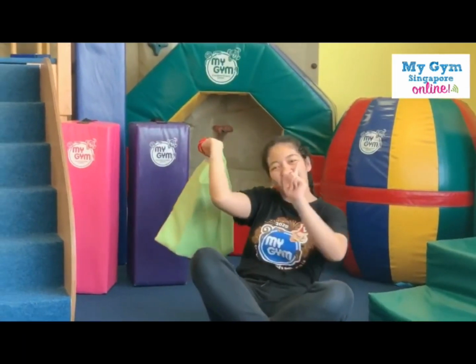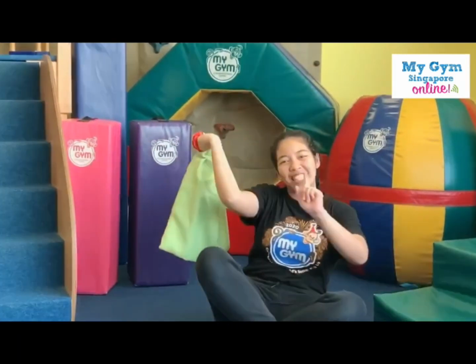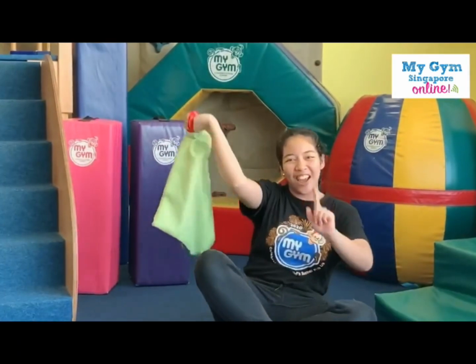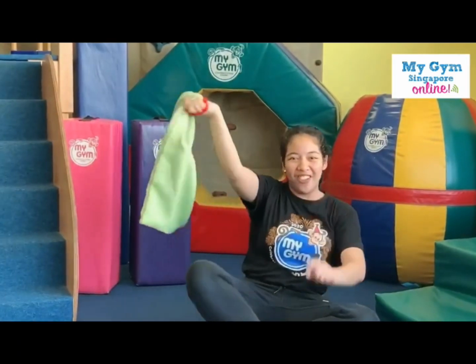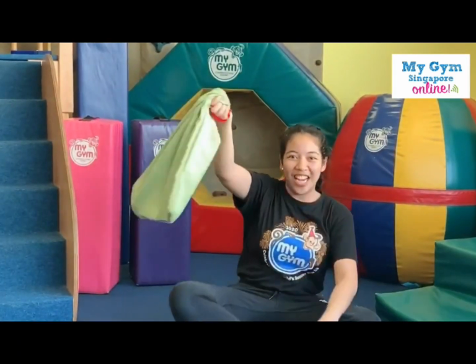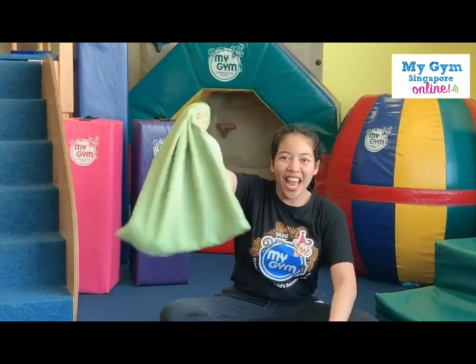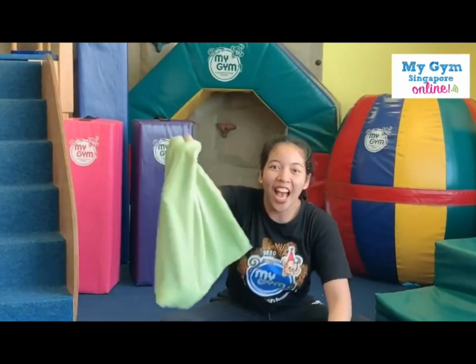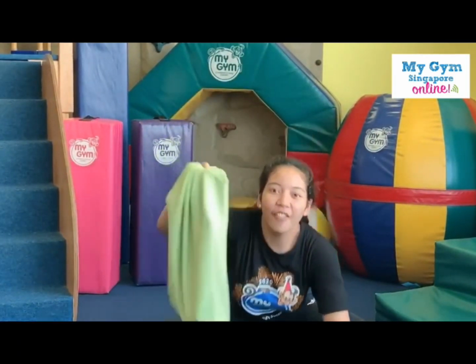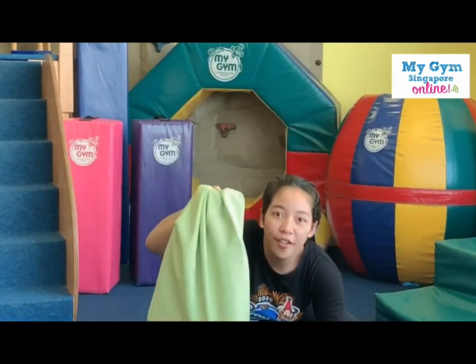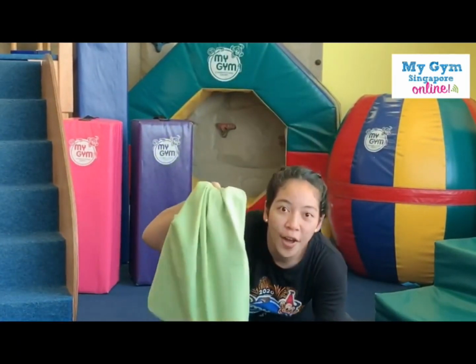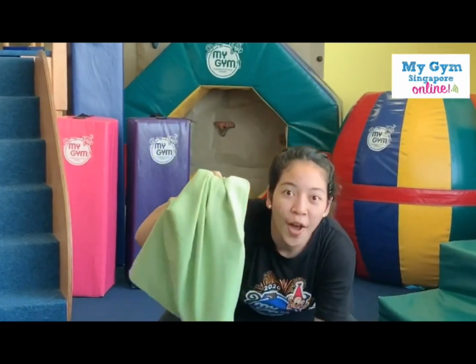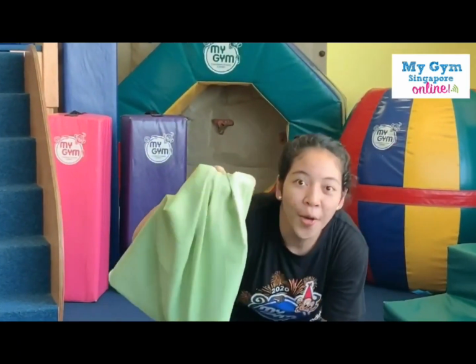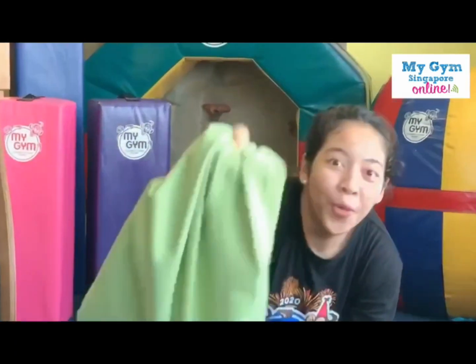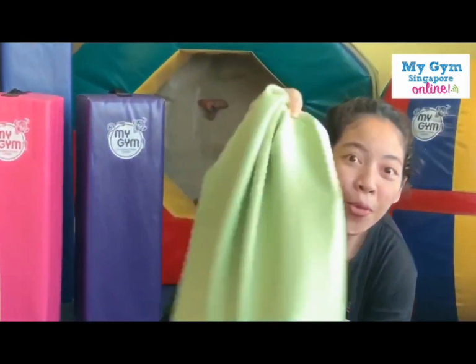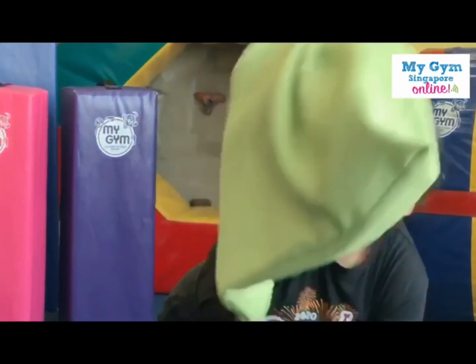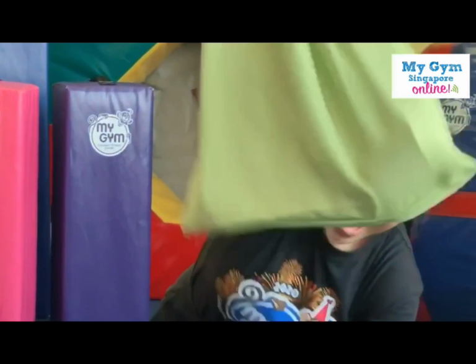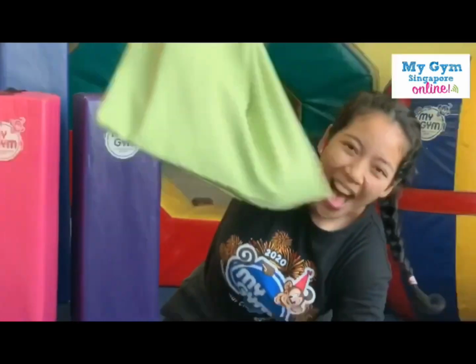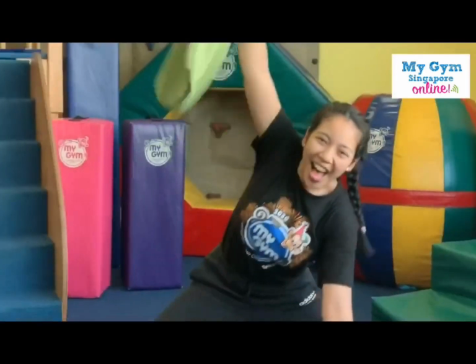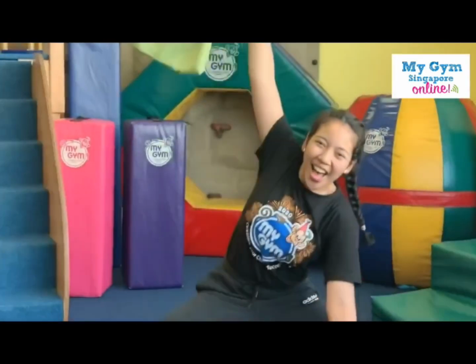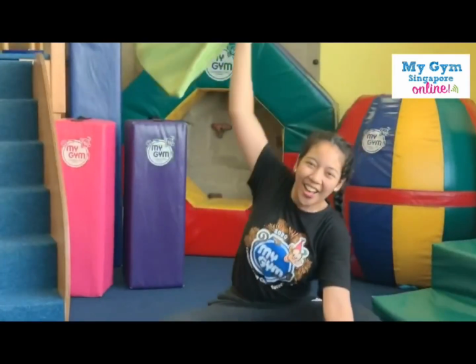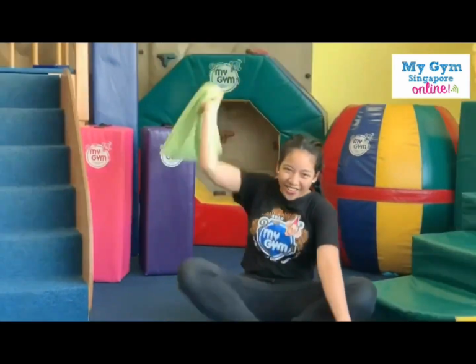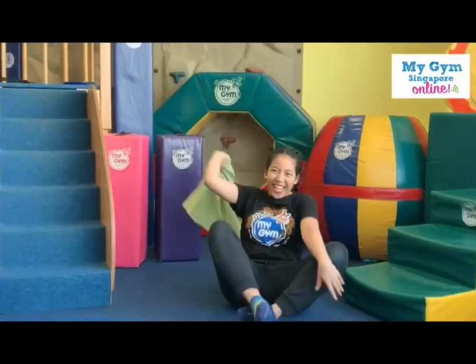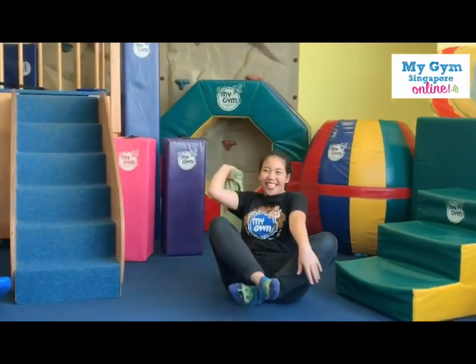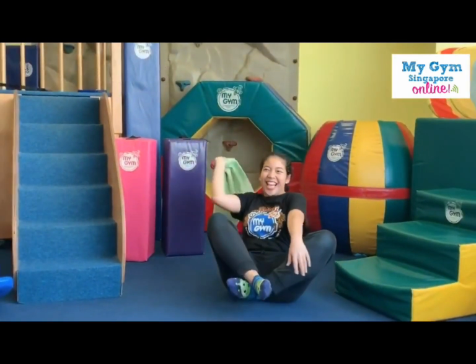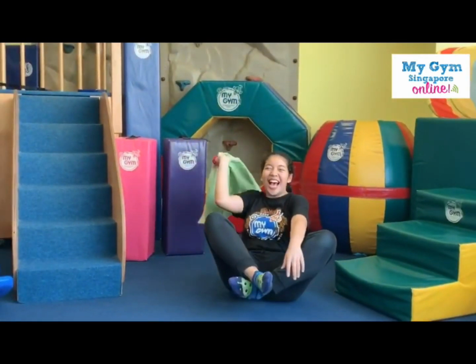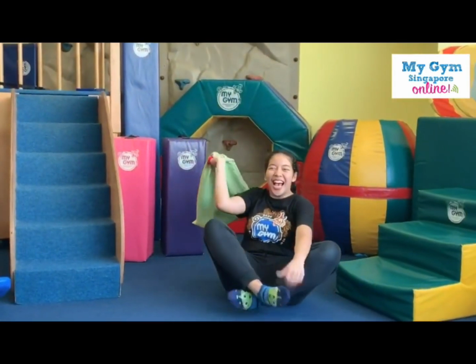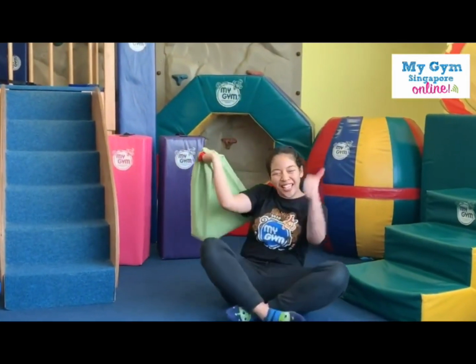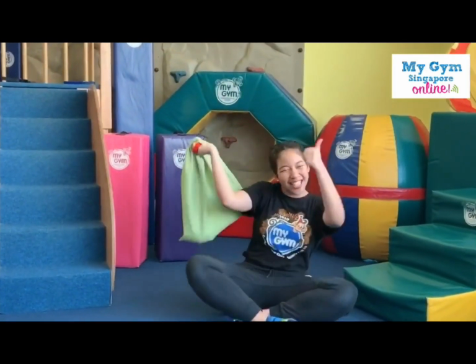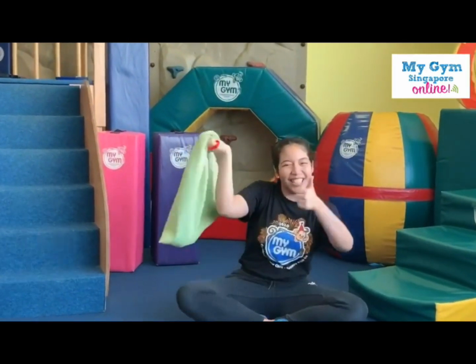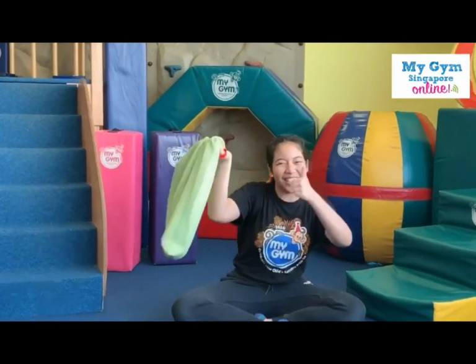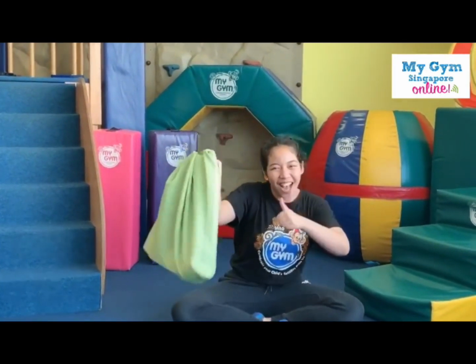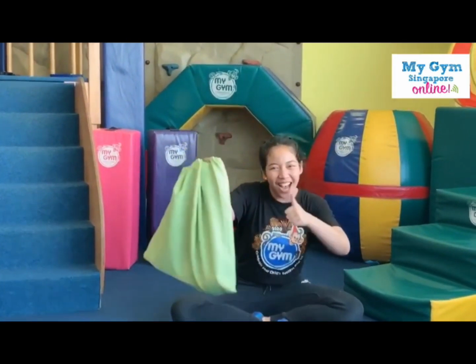One more time. Ready? High five! Whoa, well done. Good job.